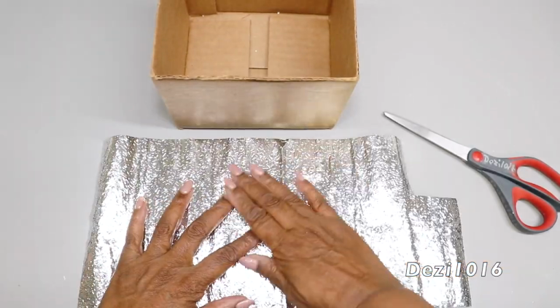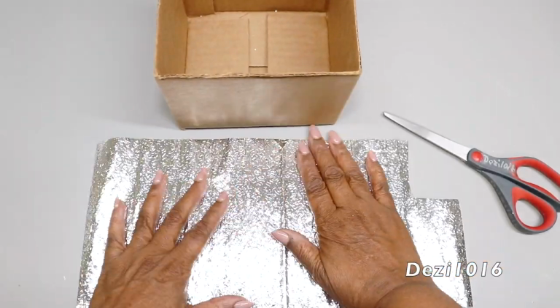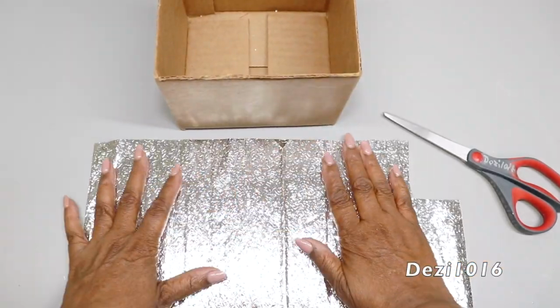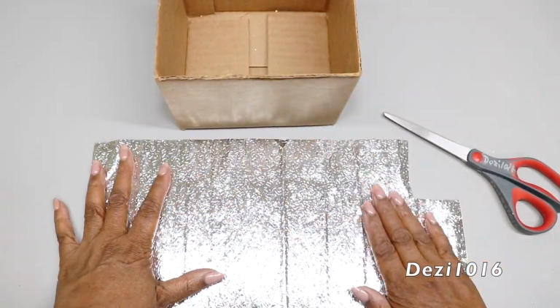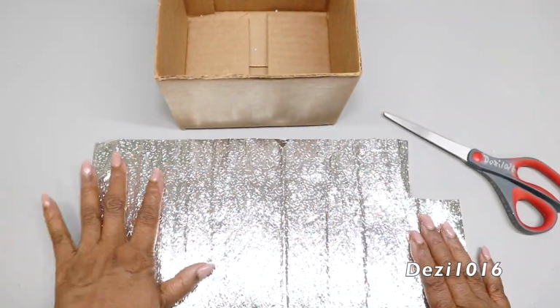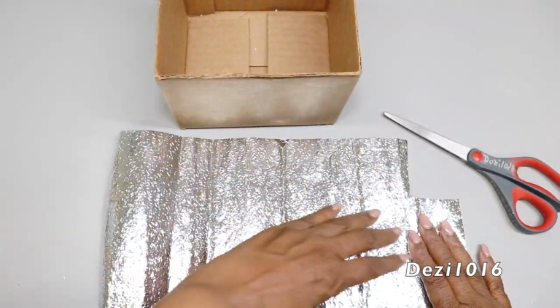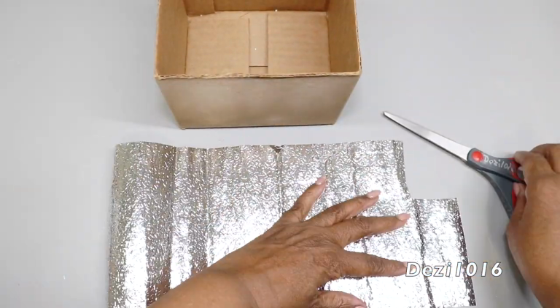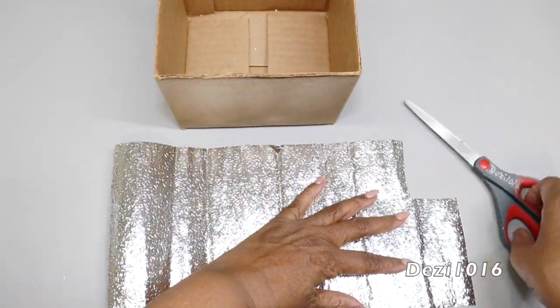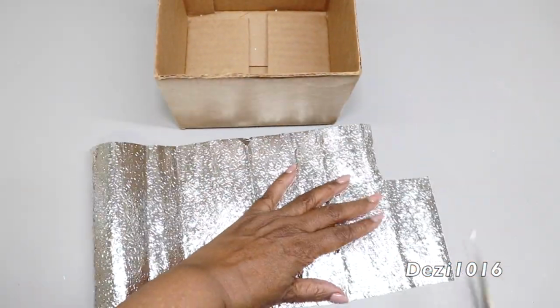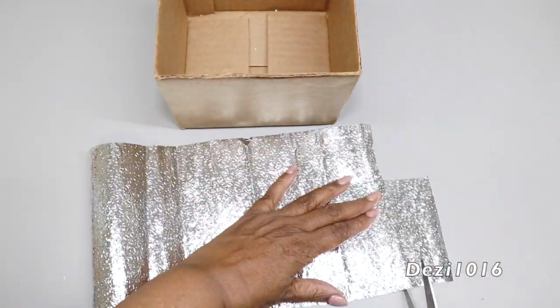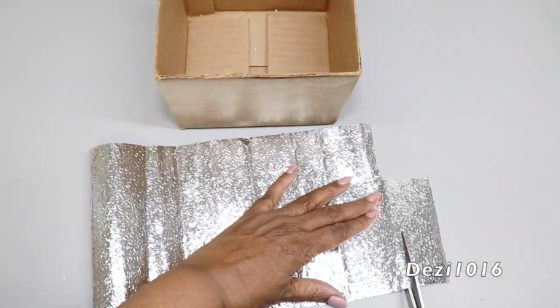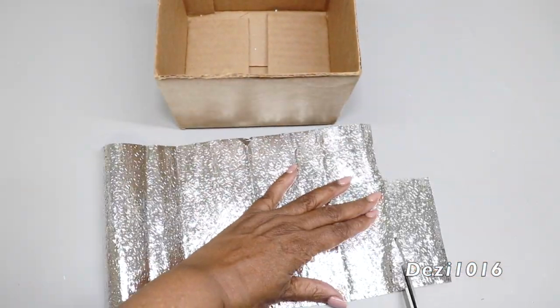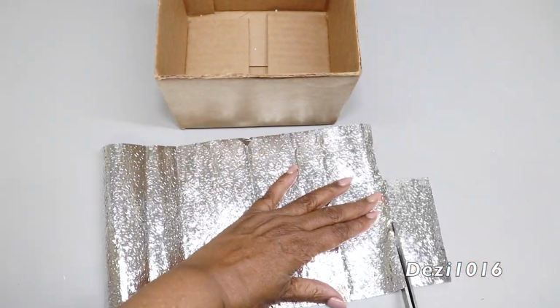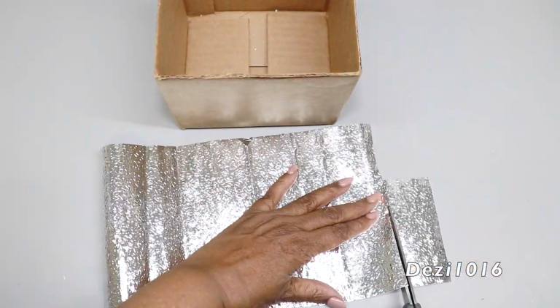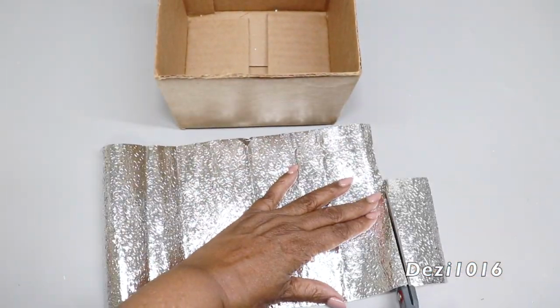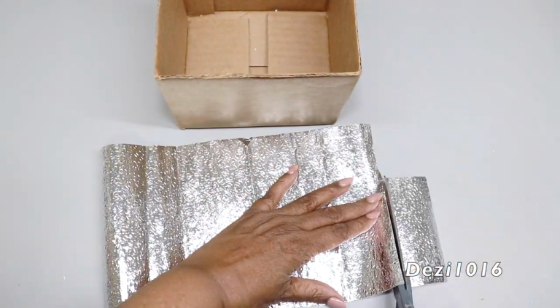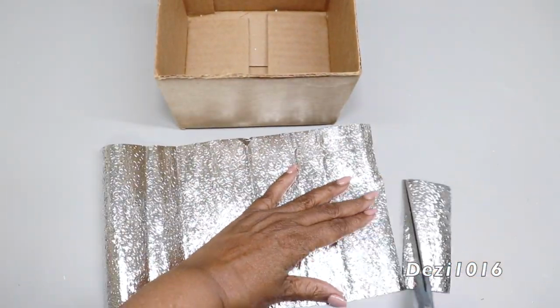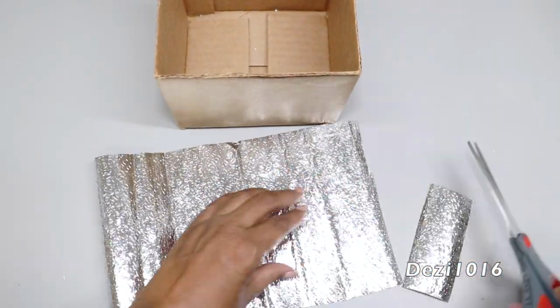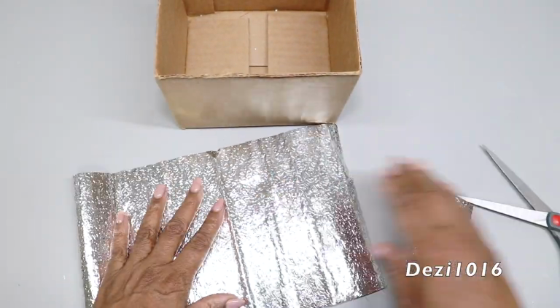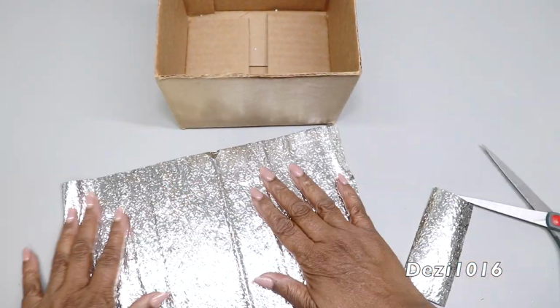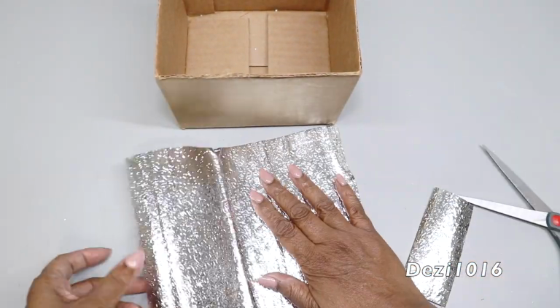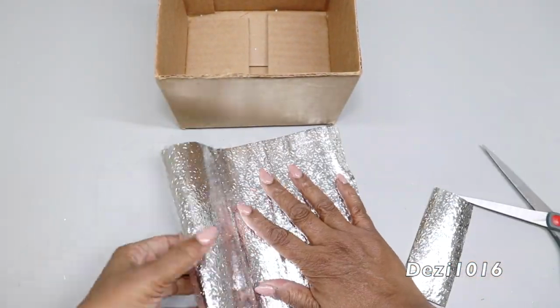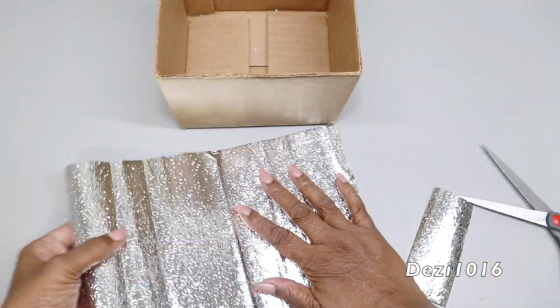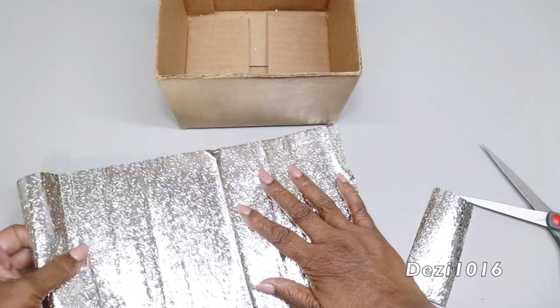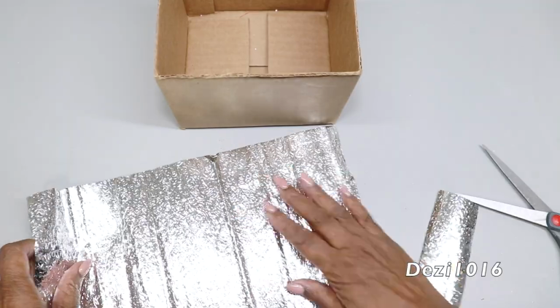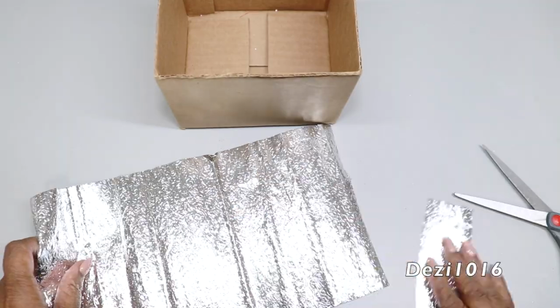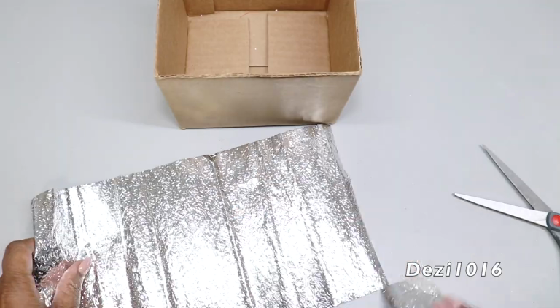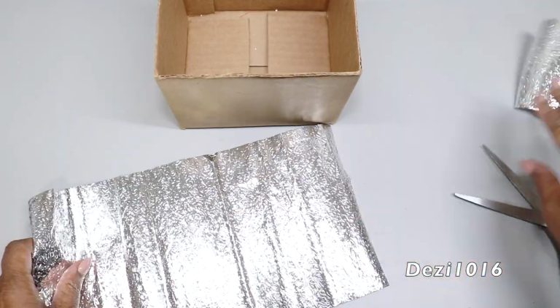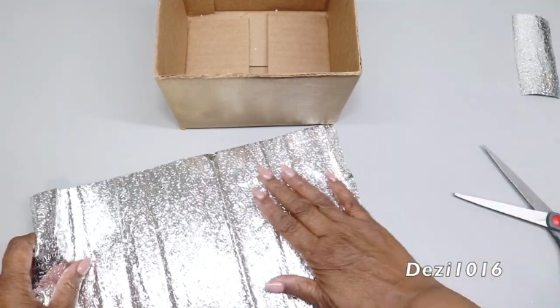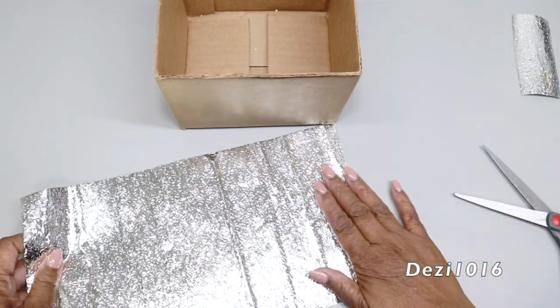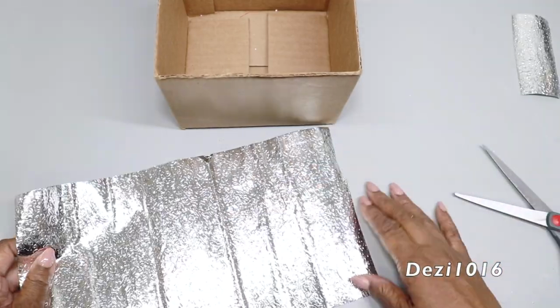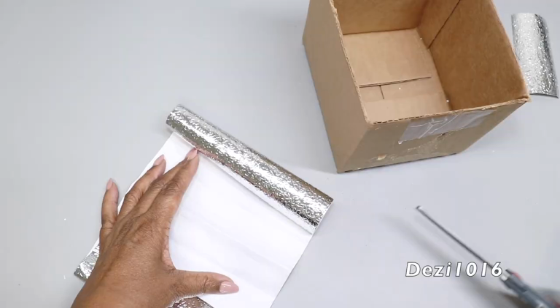I'm going to use this silver contact paper to cover the inside of the box so it looks a little bit neater inside.